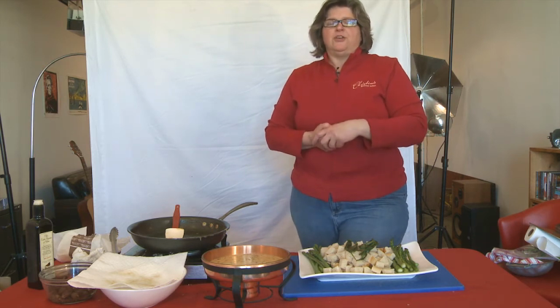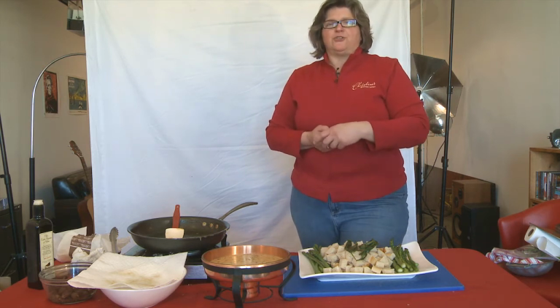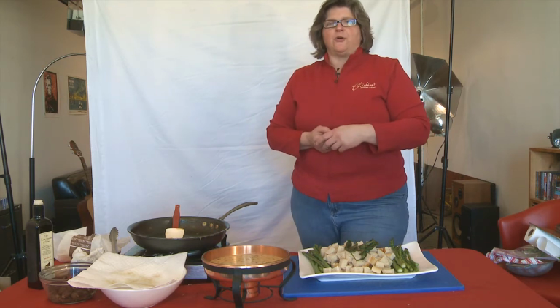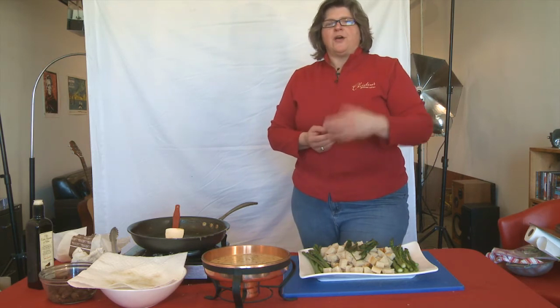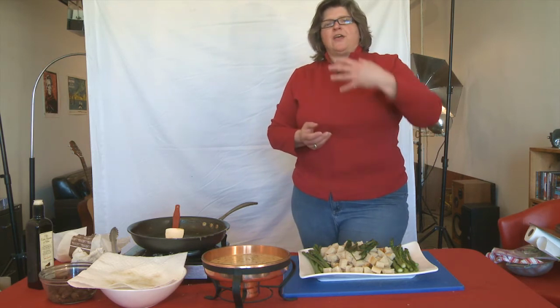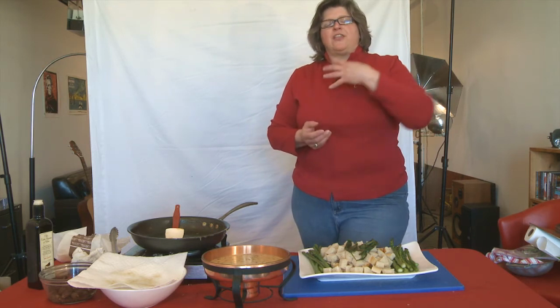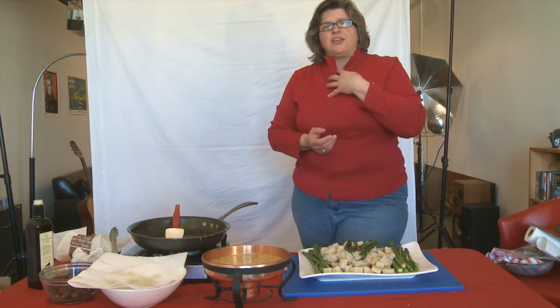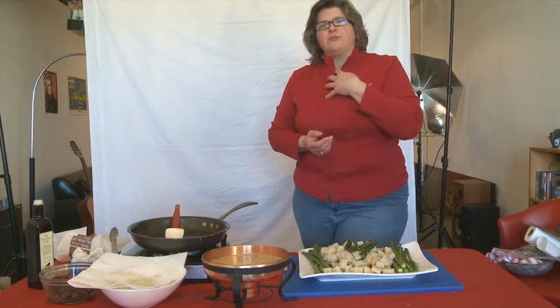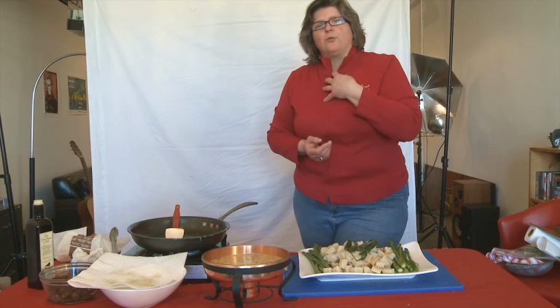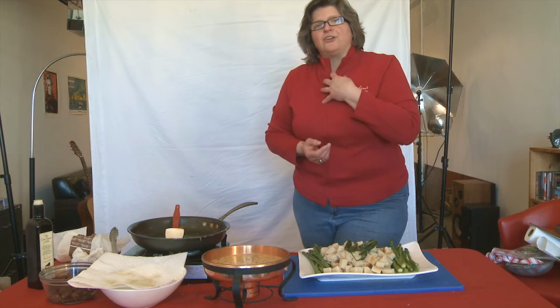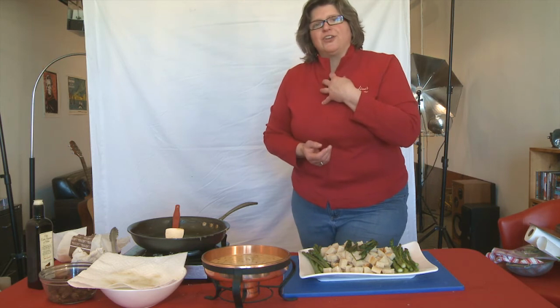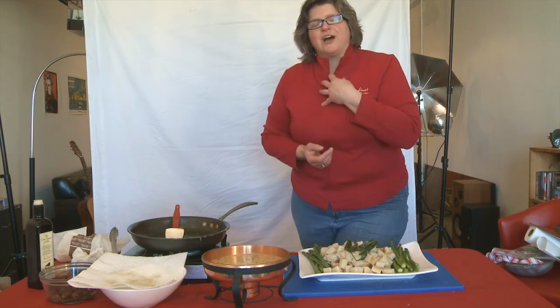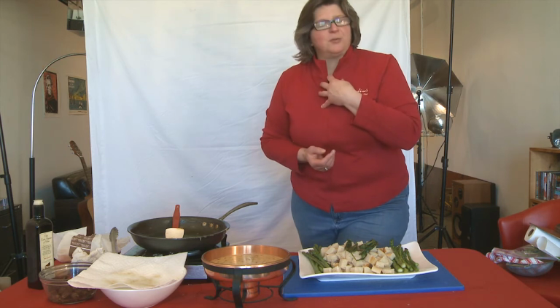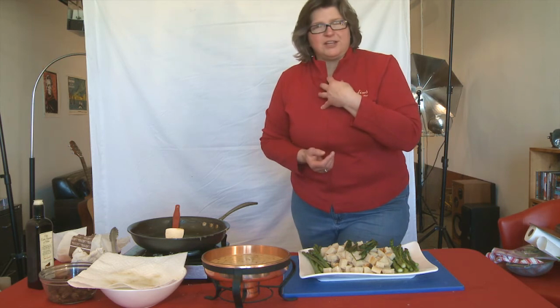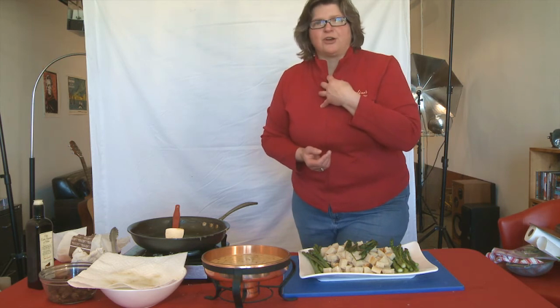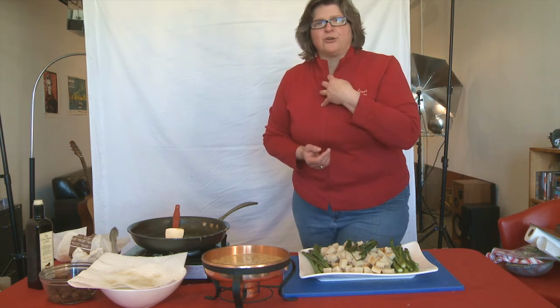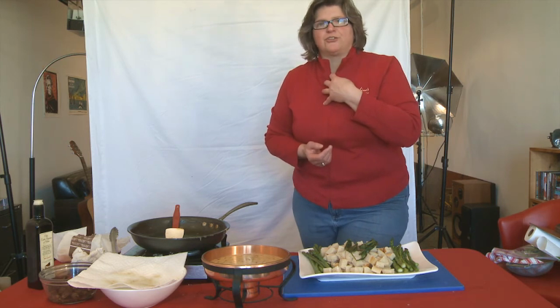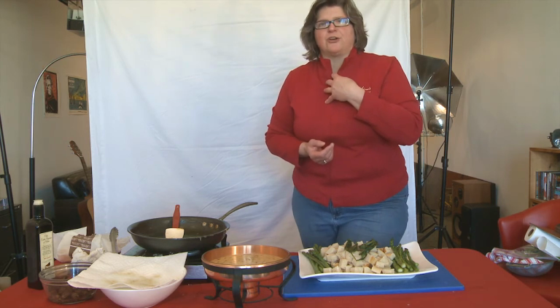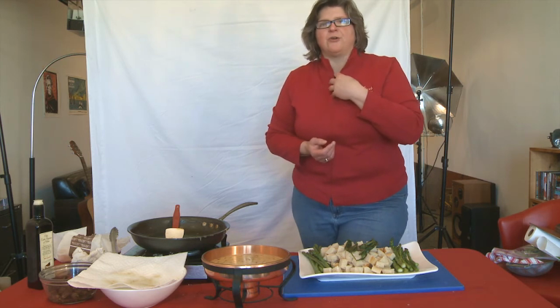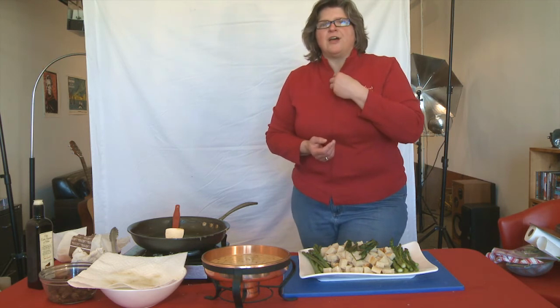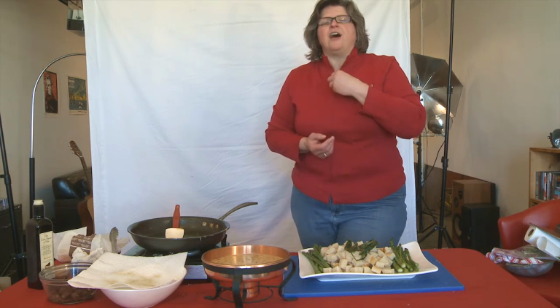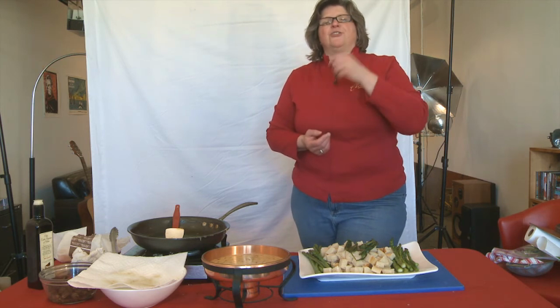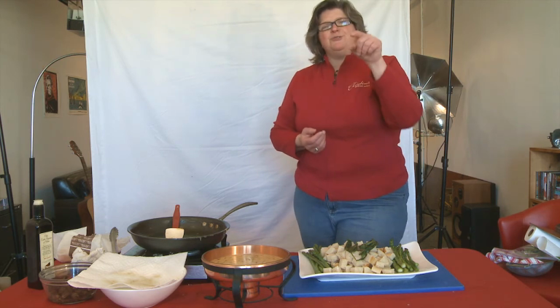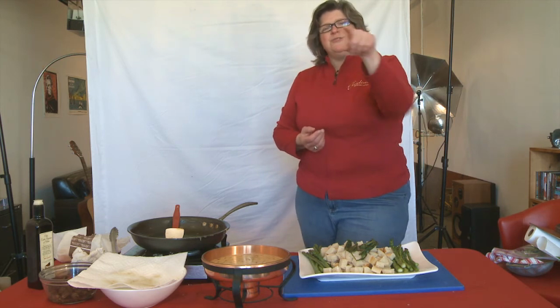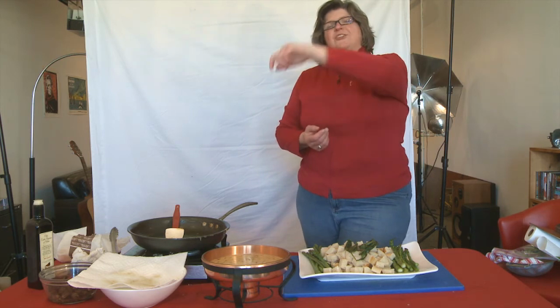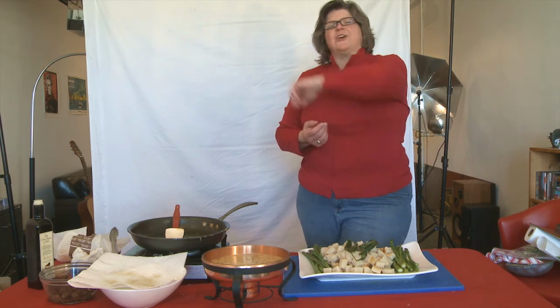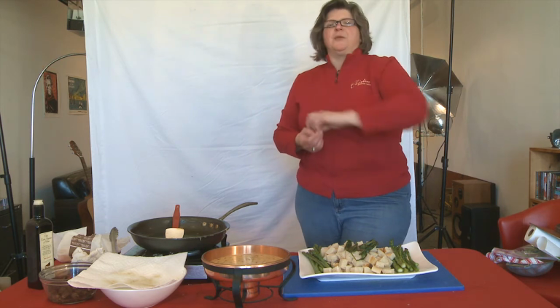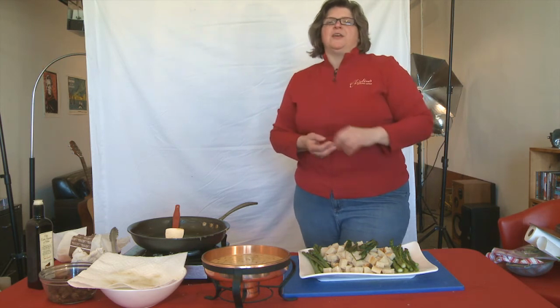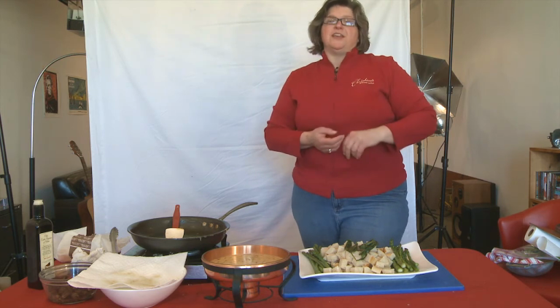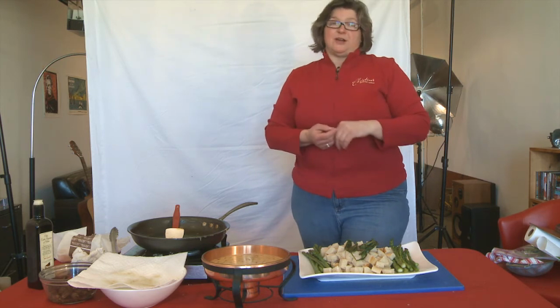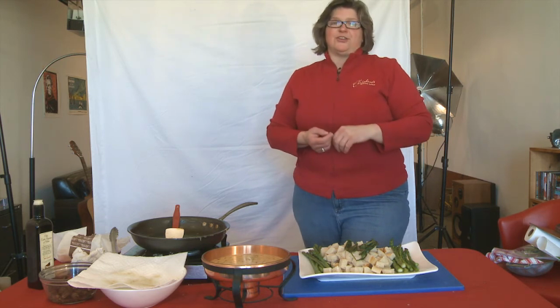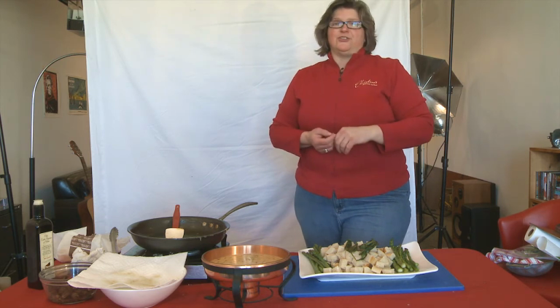Thank you for watching. I'm Leanne Cordisco. I'll see you next time in Our Kitchens.